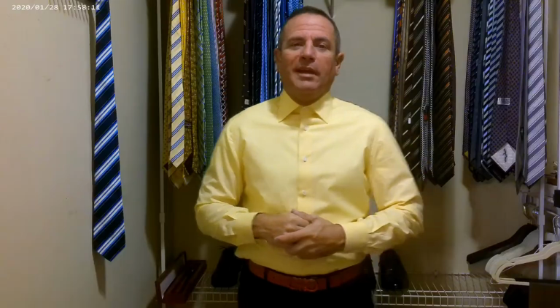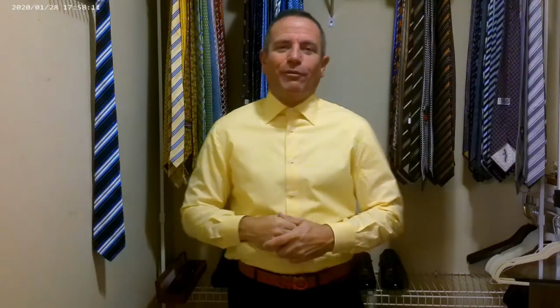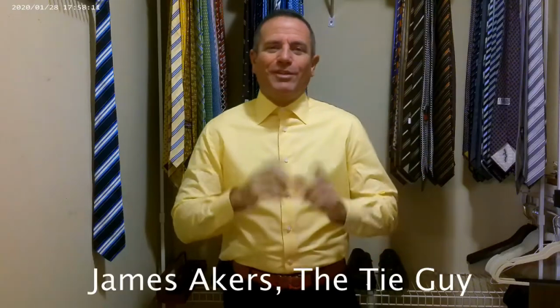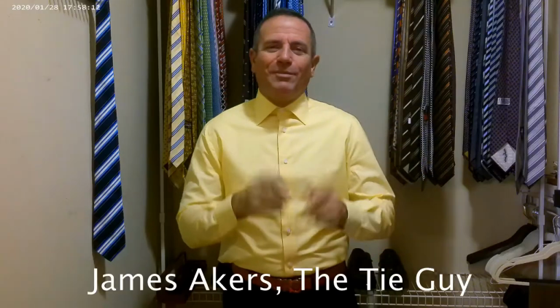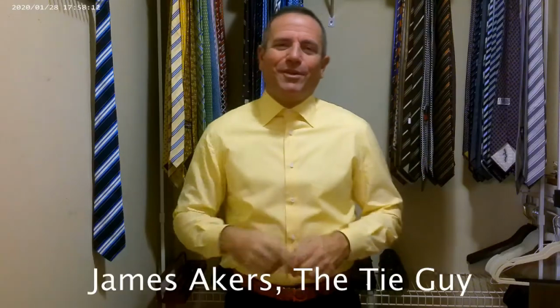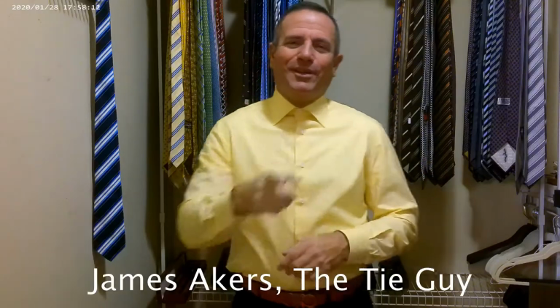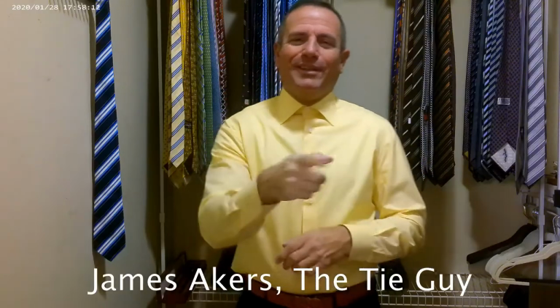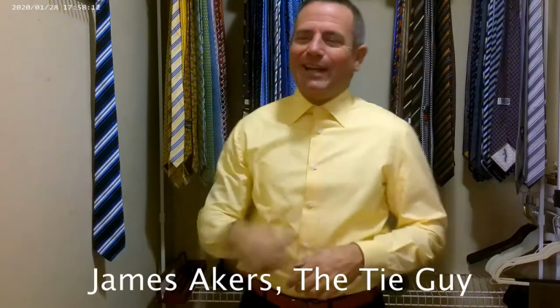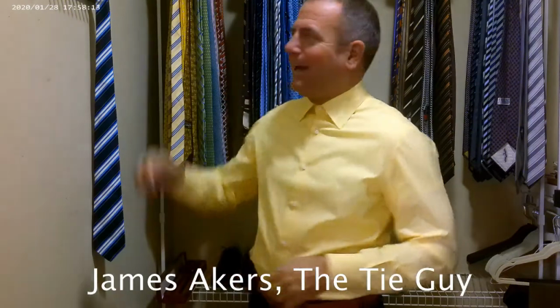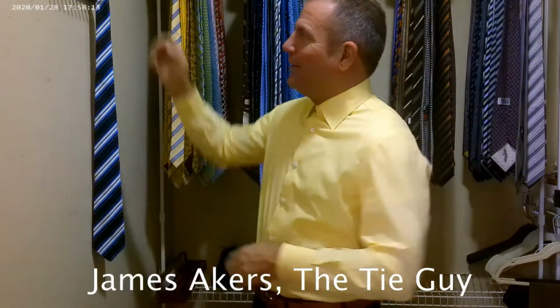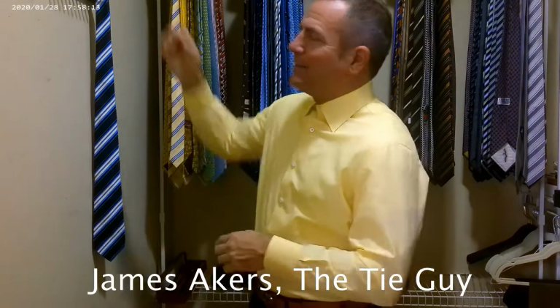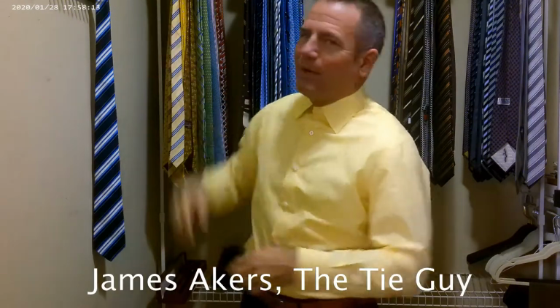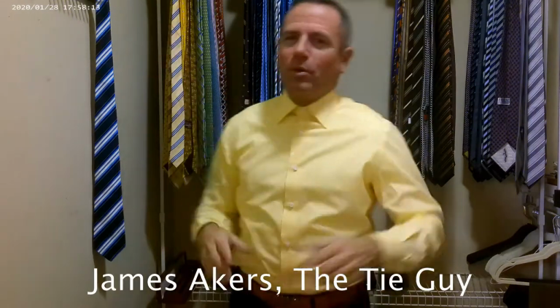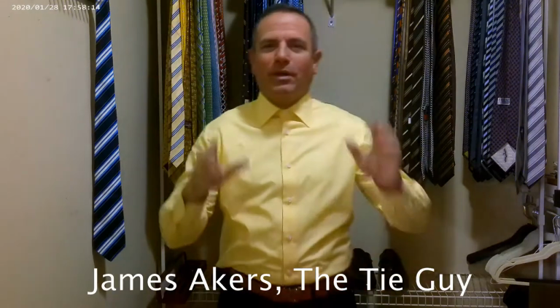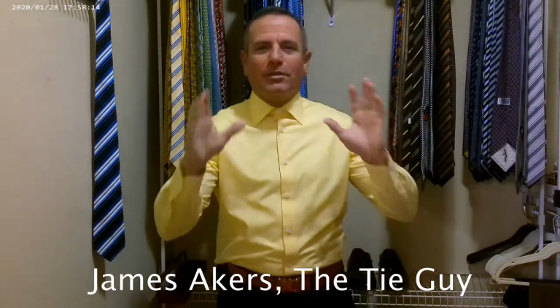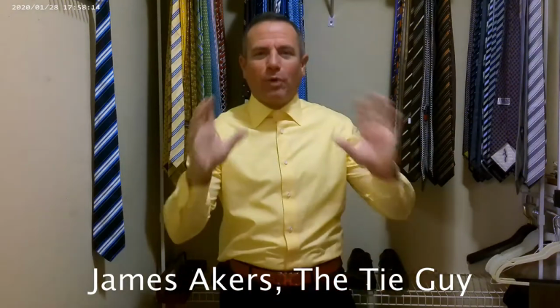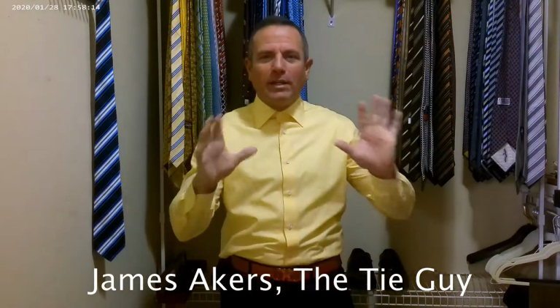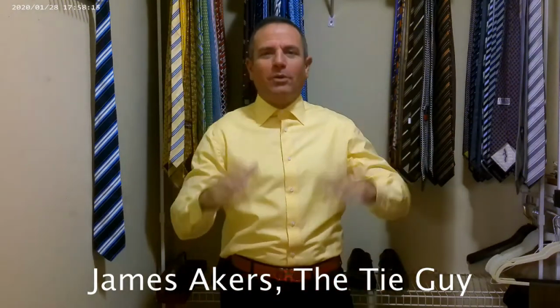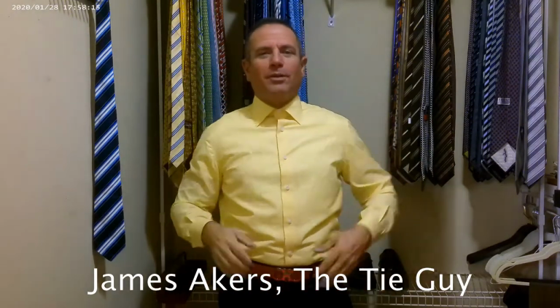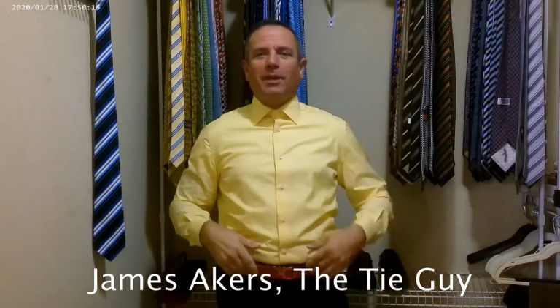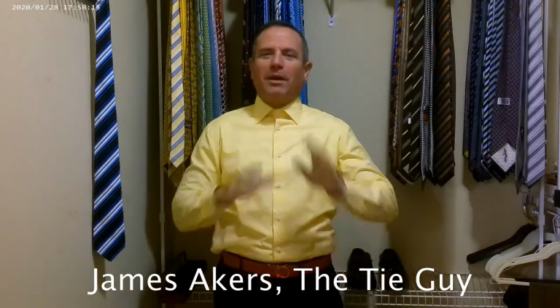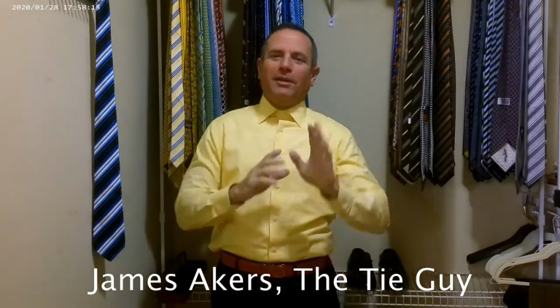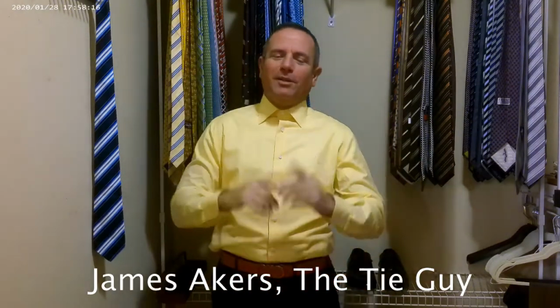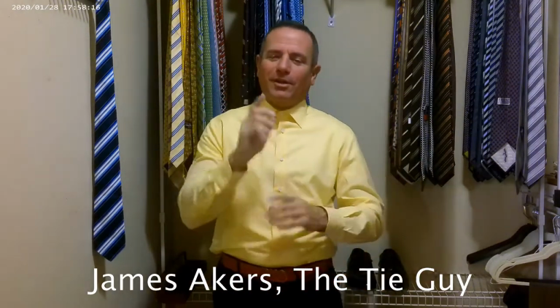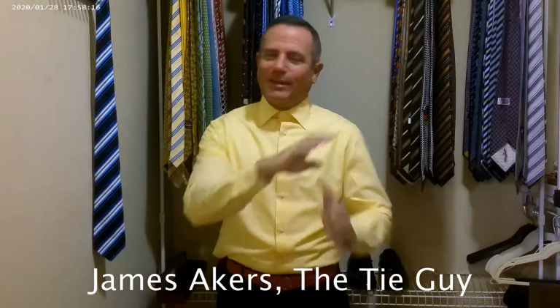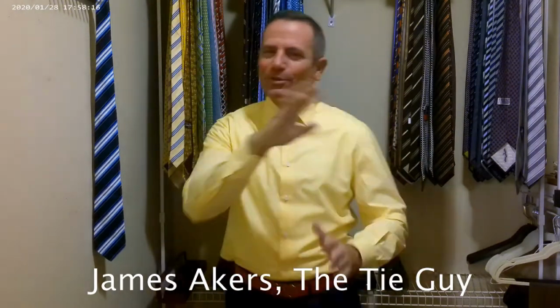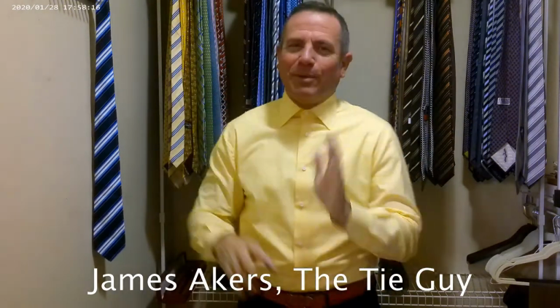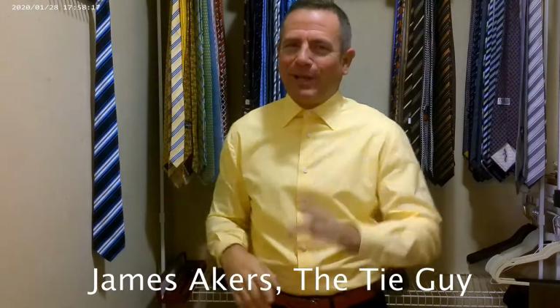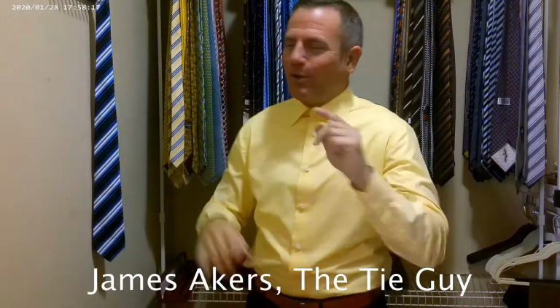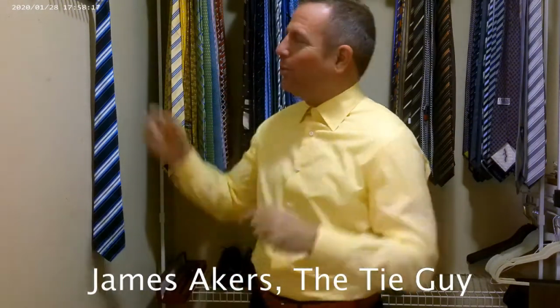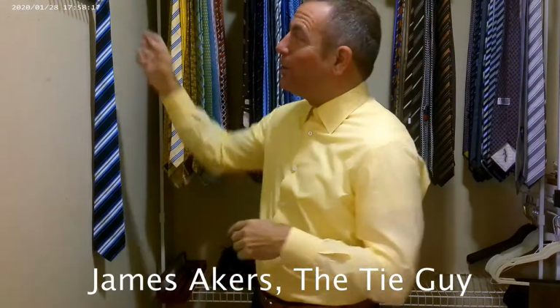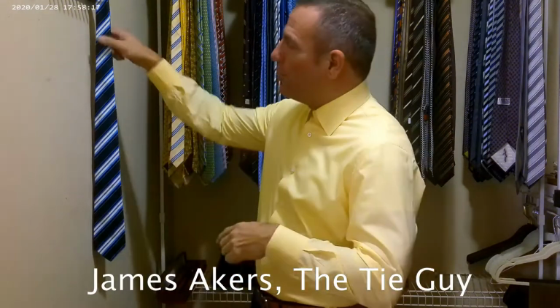Hey everybody, James Eggers here, The Tie Guide. Today we're going with some bright colors — got the red belt, the yellow shirt. I think it's going to come together and look really cool.